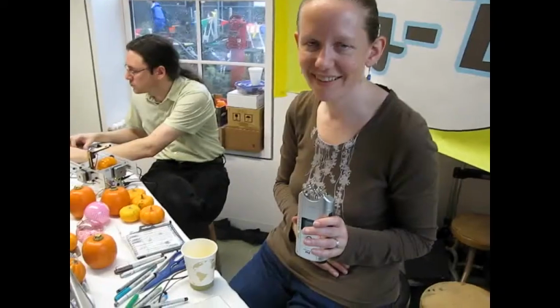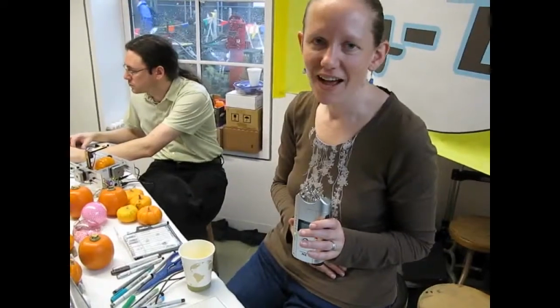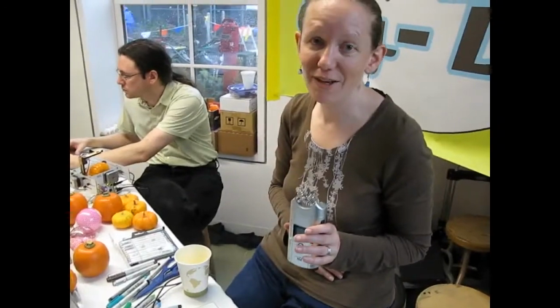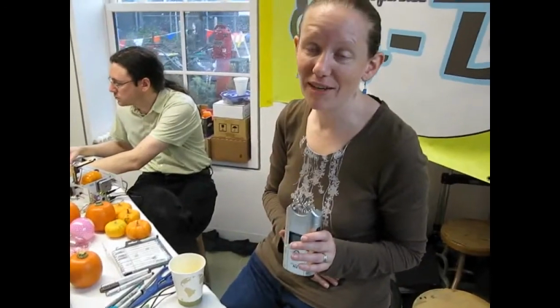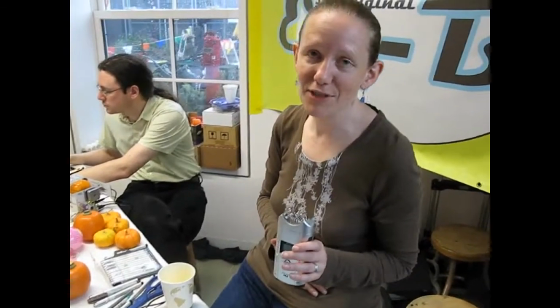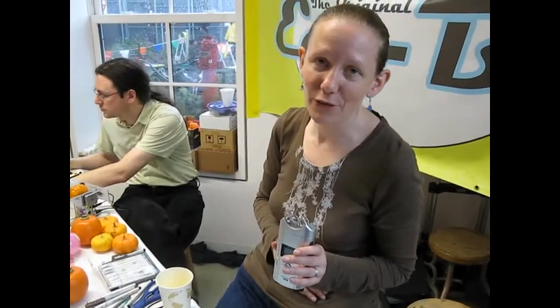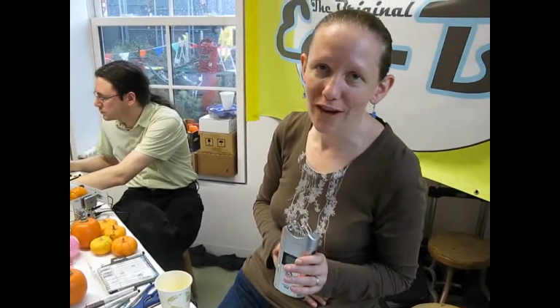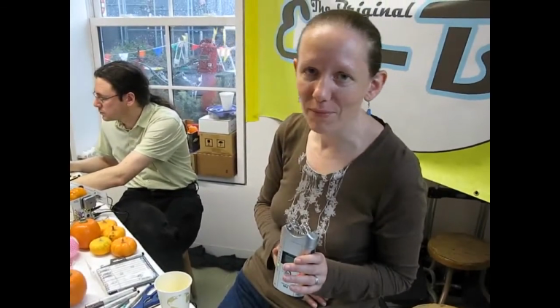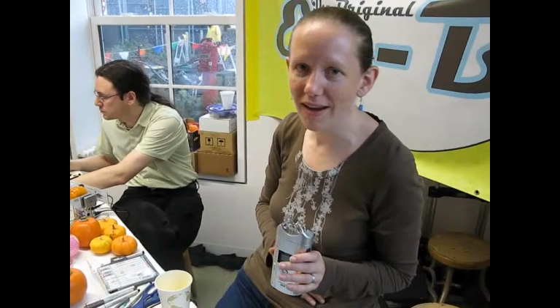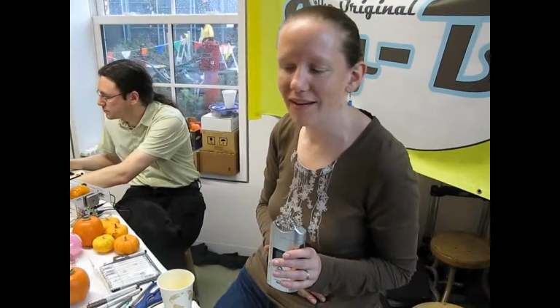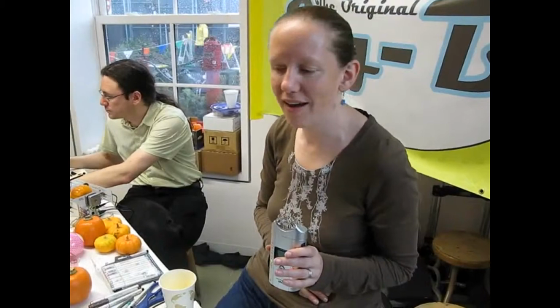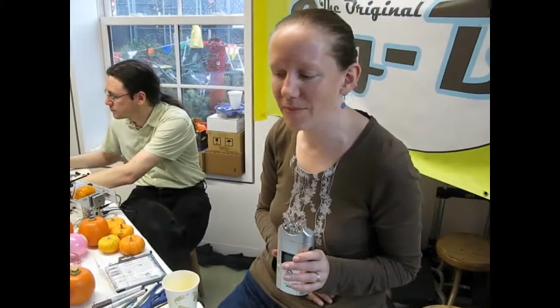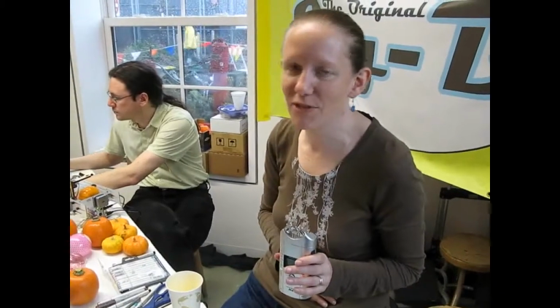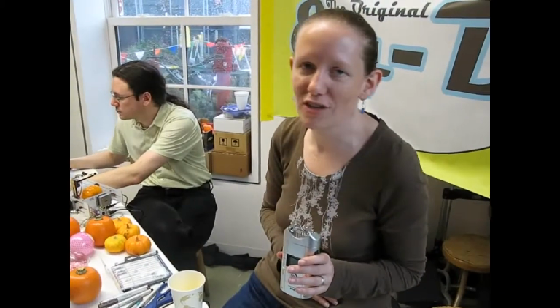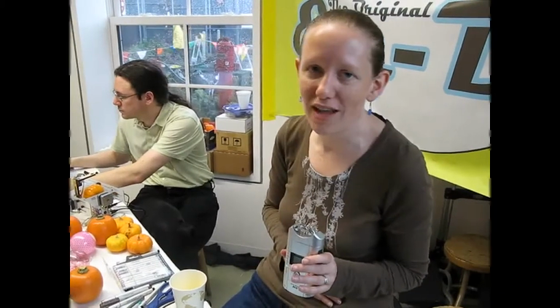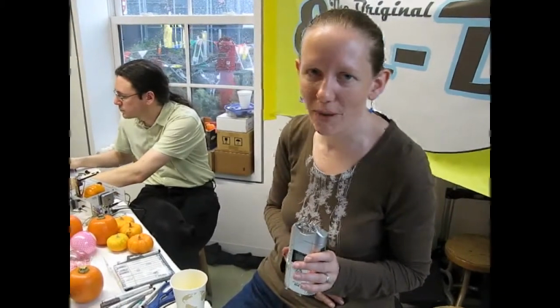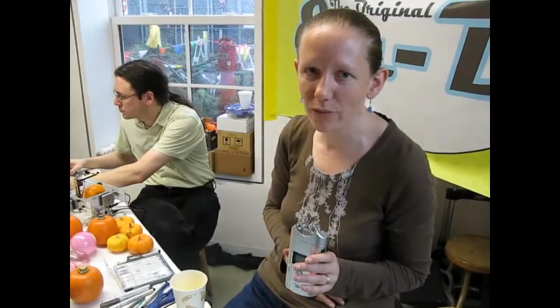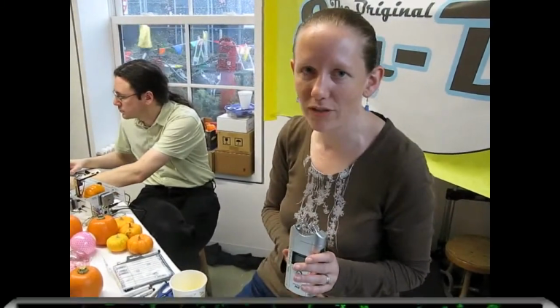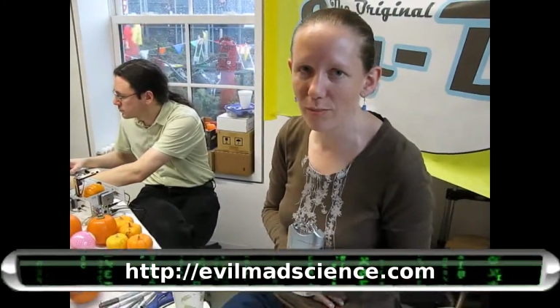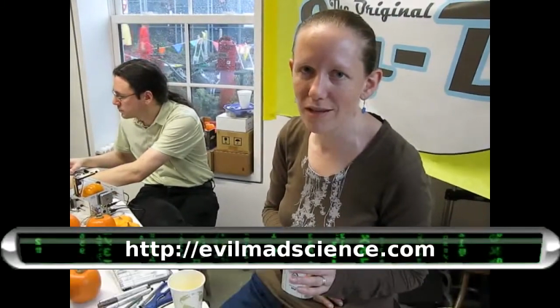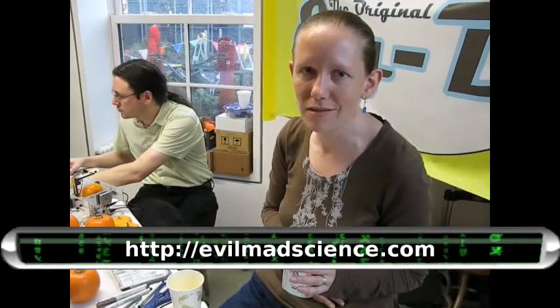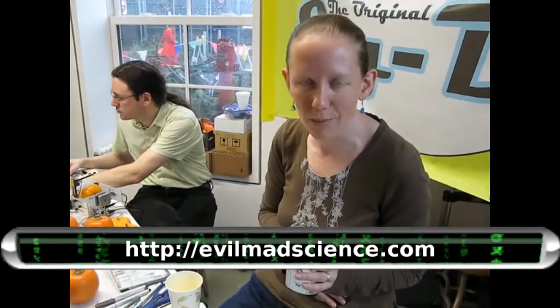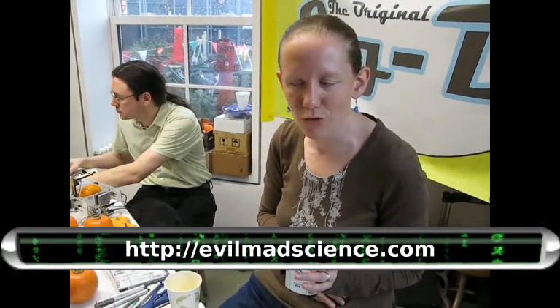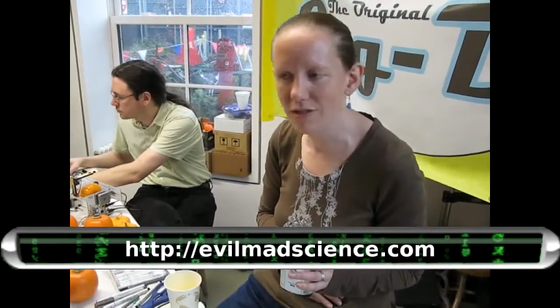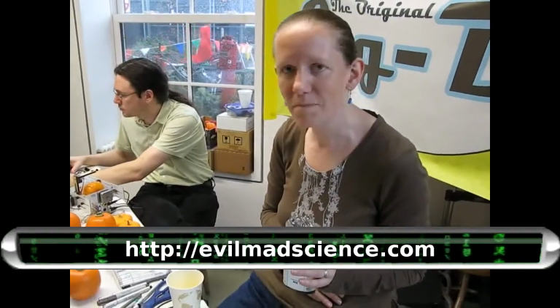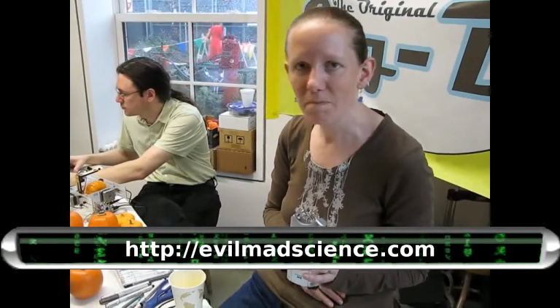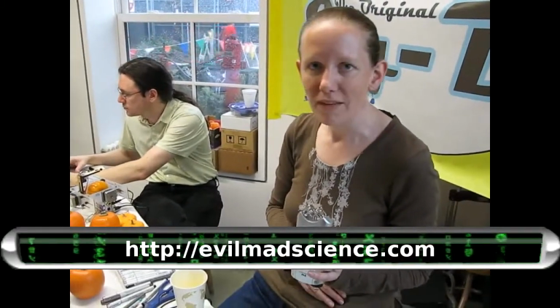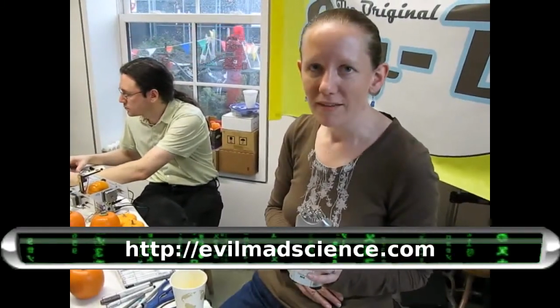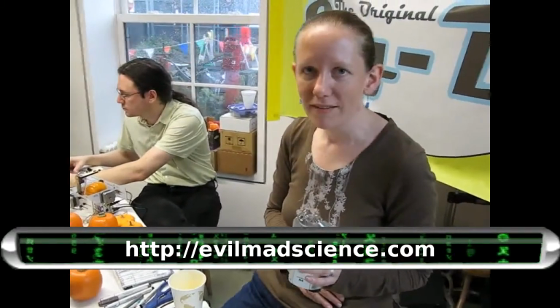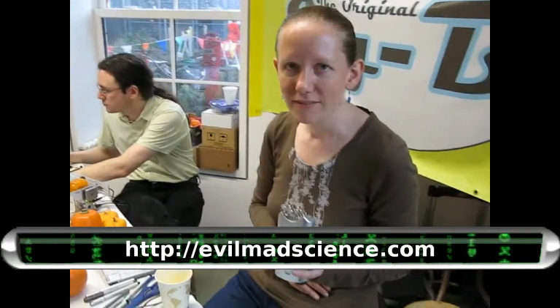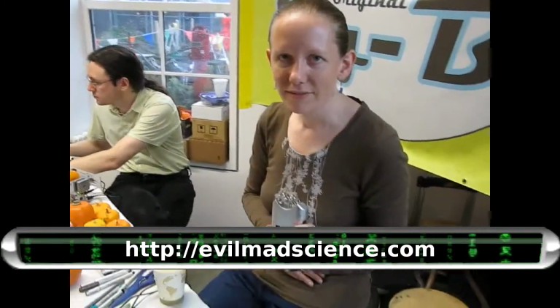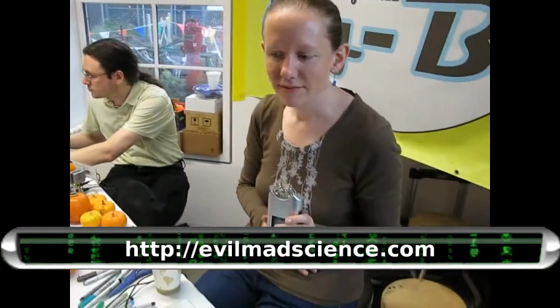My name is Lenore Edmond, and I'm demonstrating the EggBot with Evil Mad Scientist Laboratories. So how does it work?